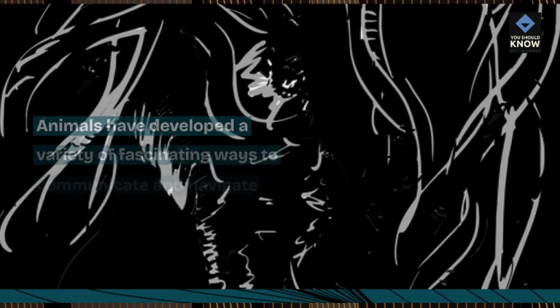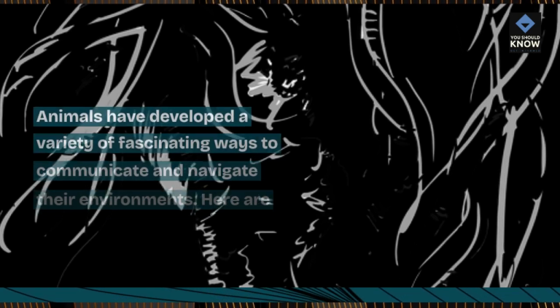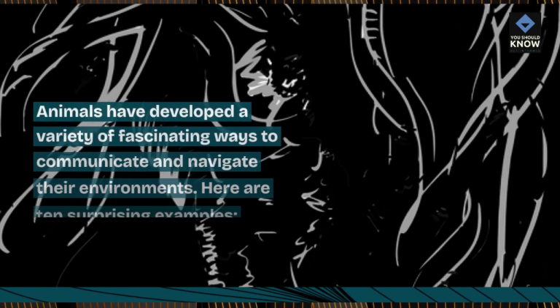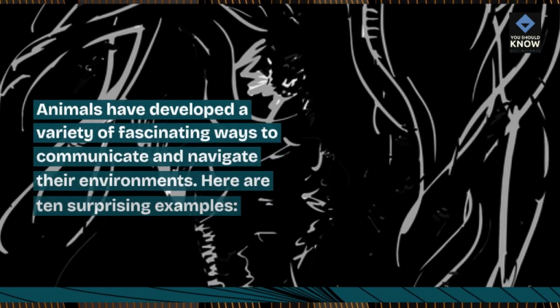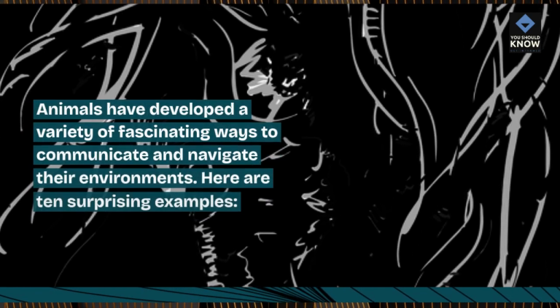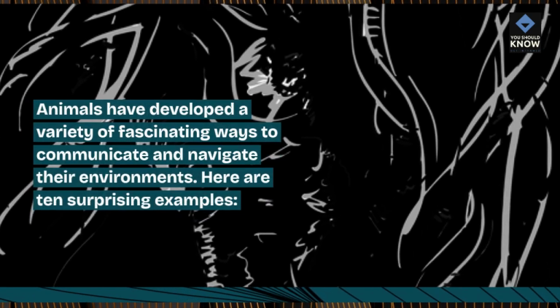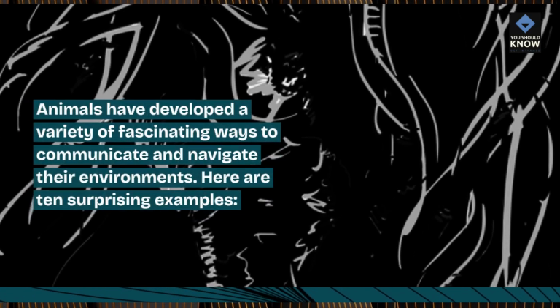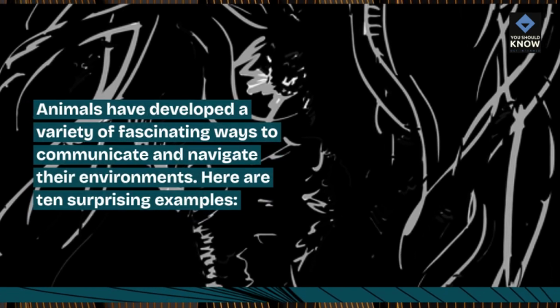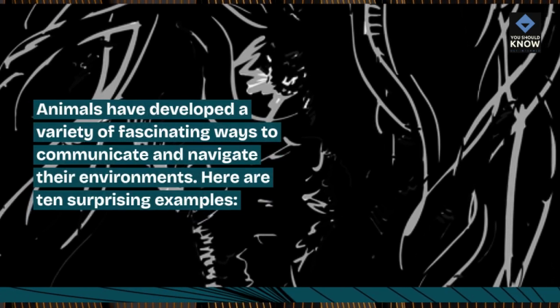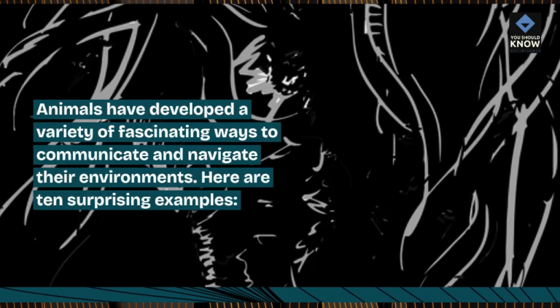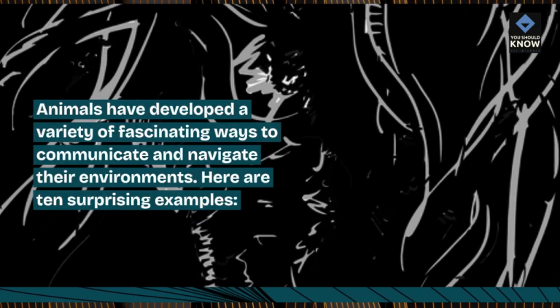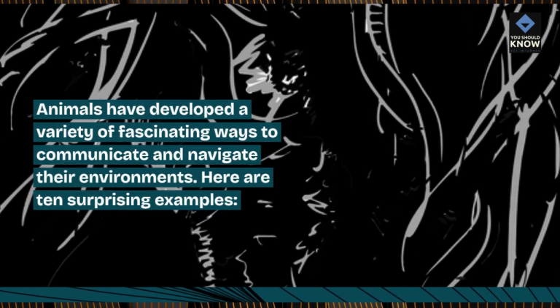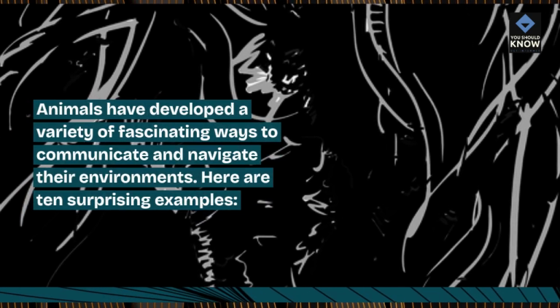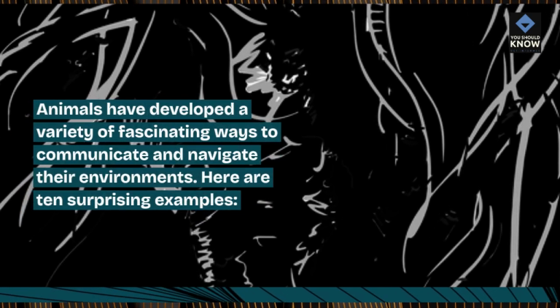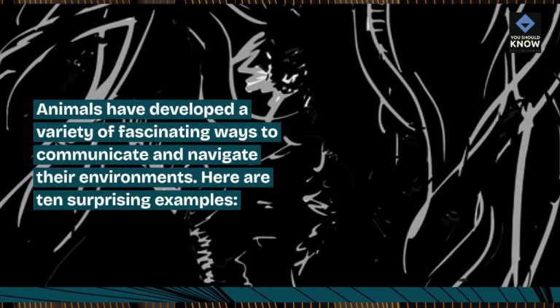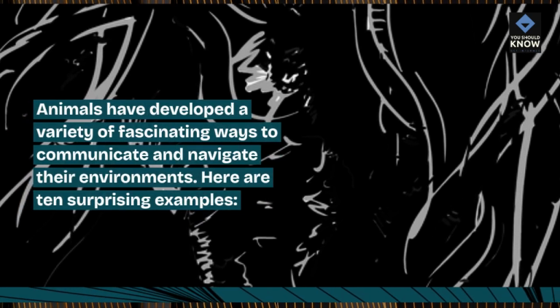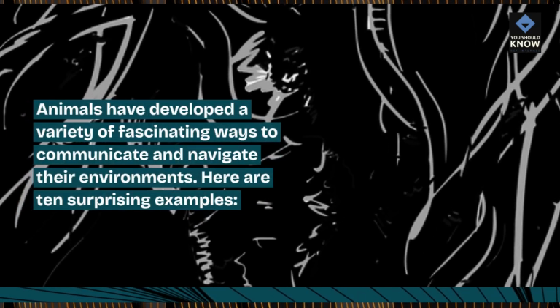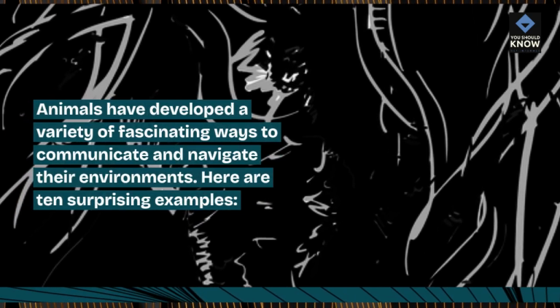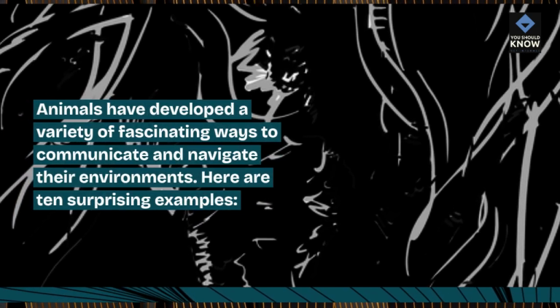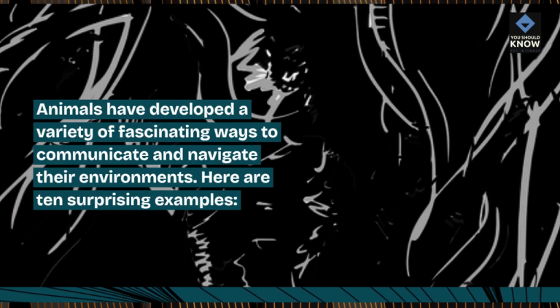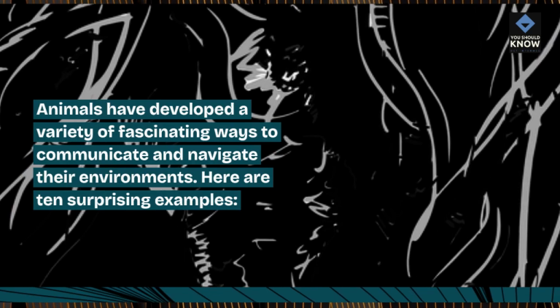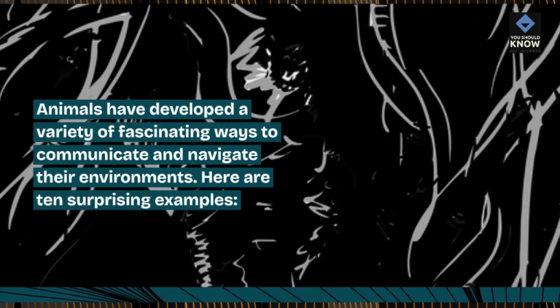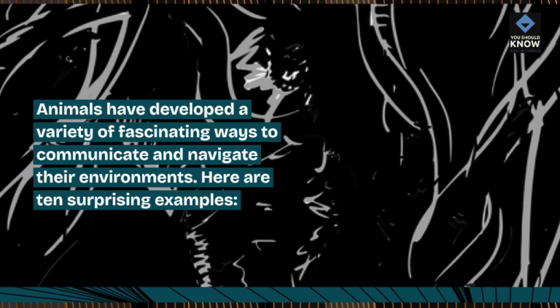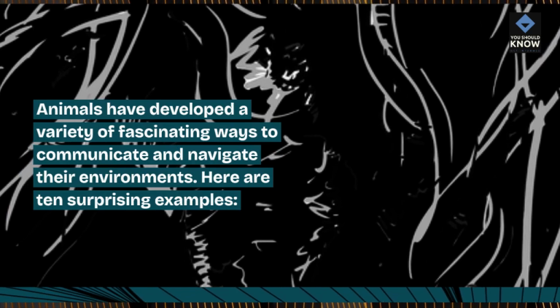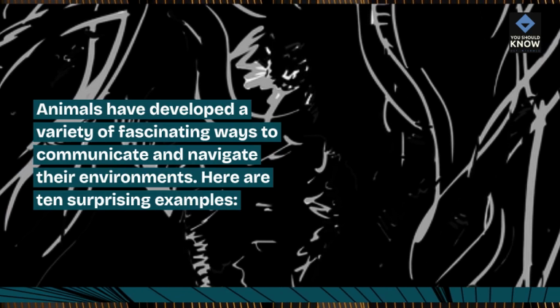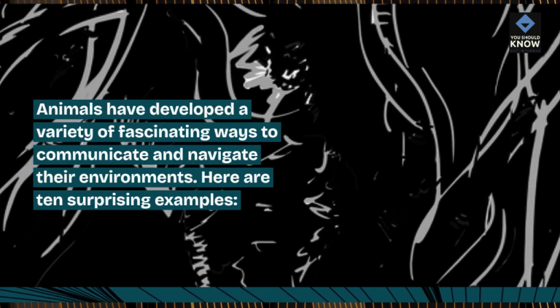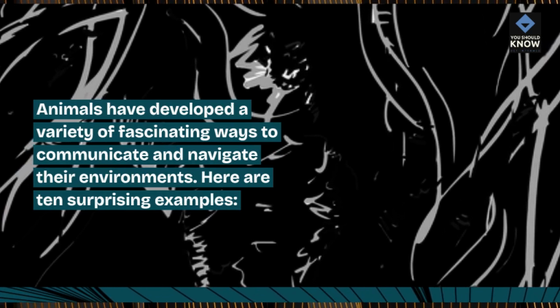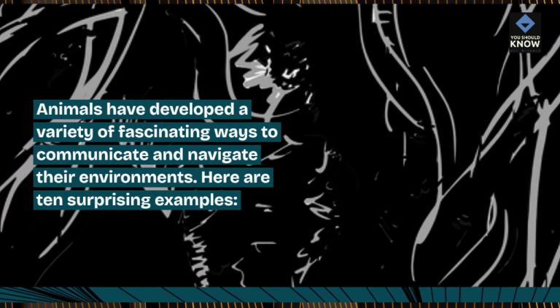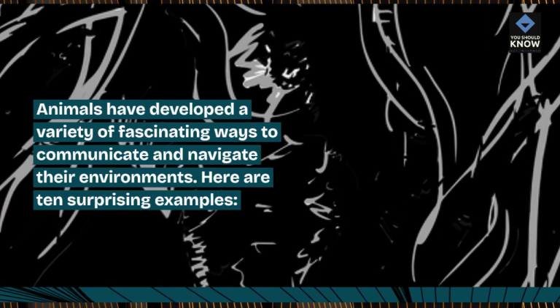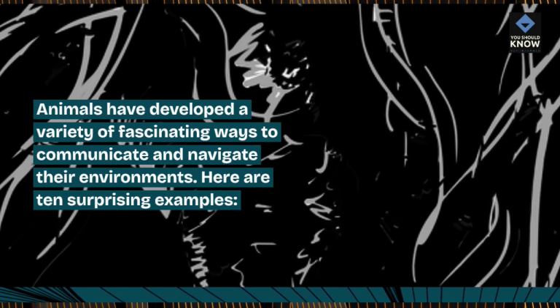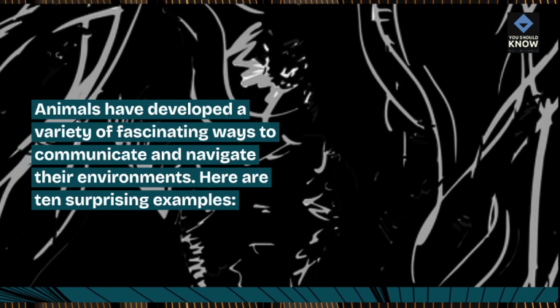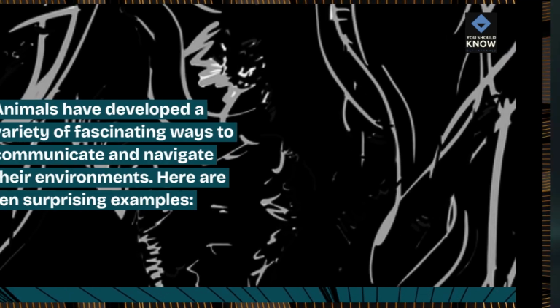Animals have developed a variety of fascinating ways to communicate and navigate their environments. Here are 10 surprising examples.